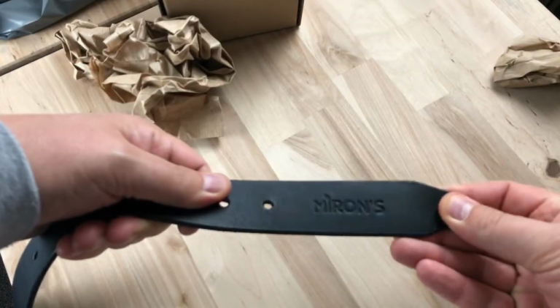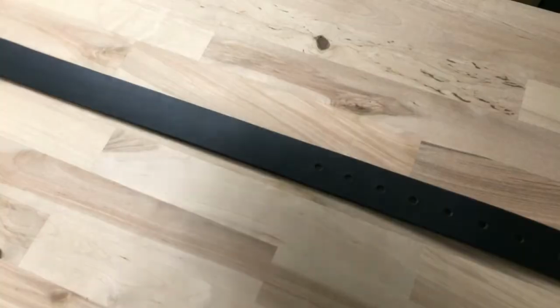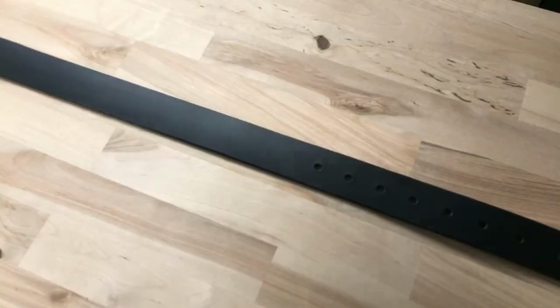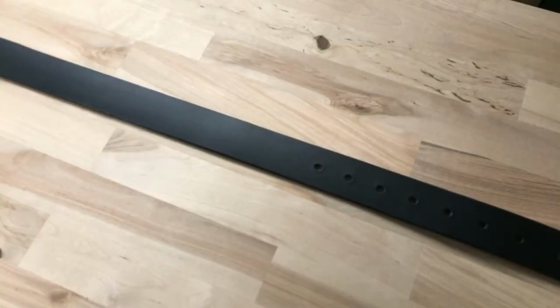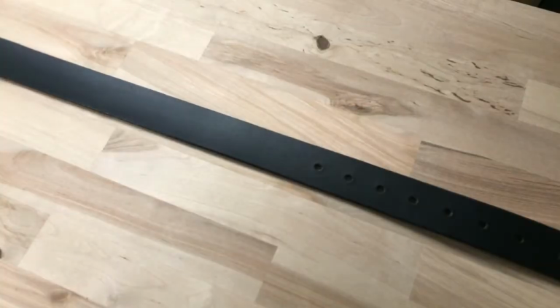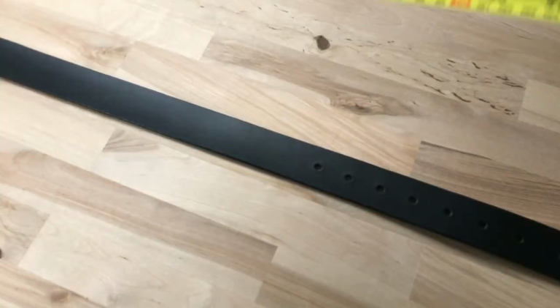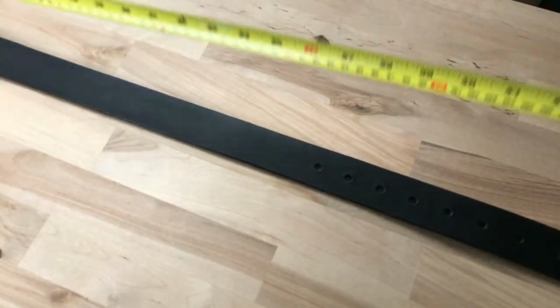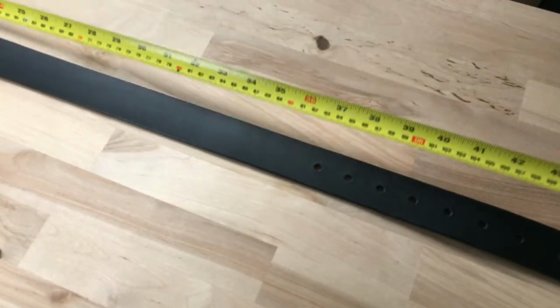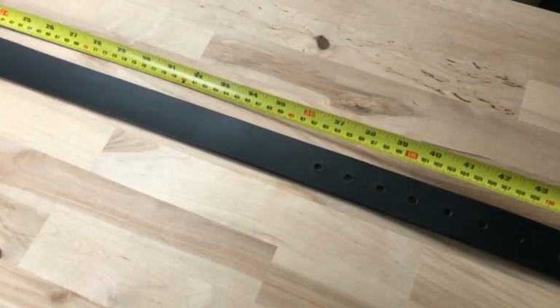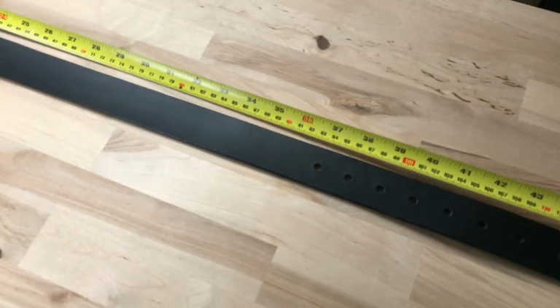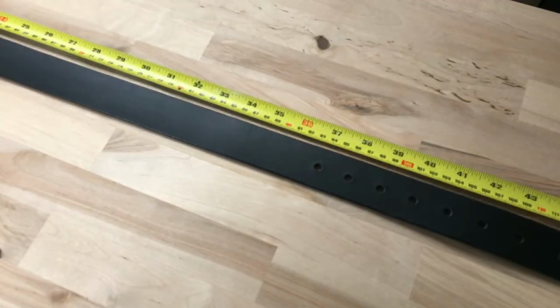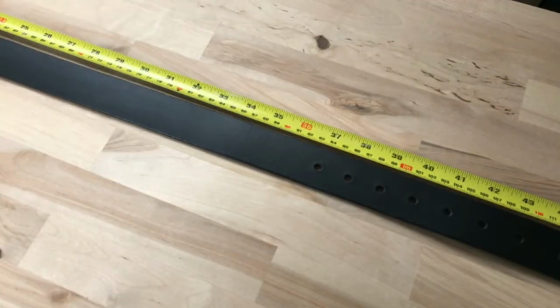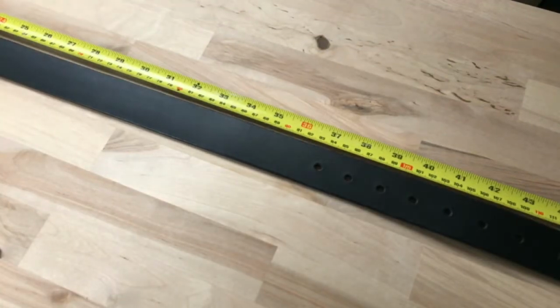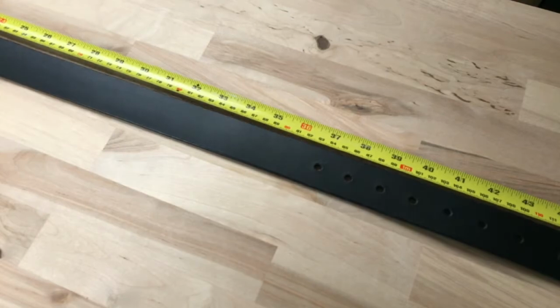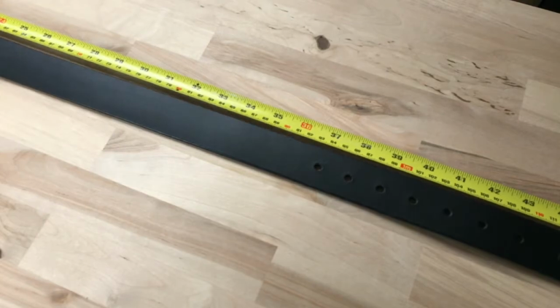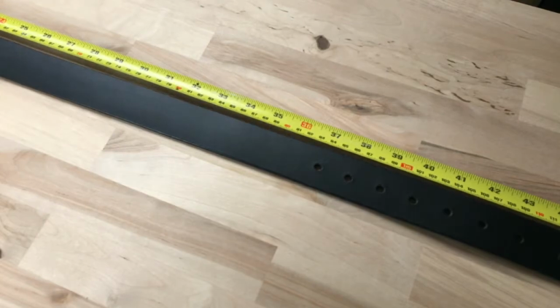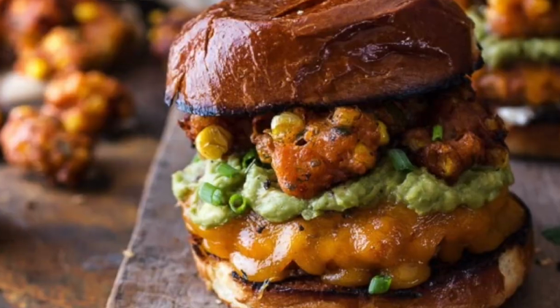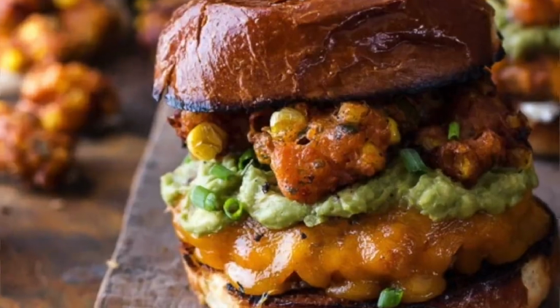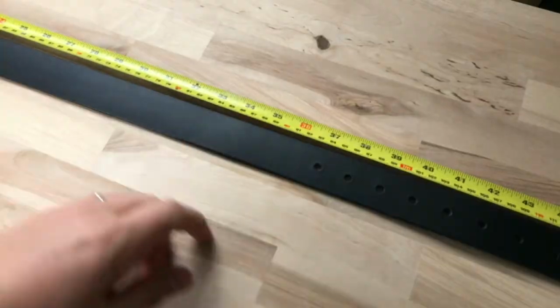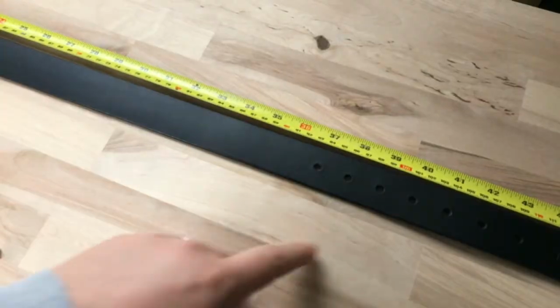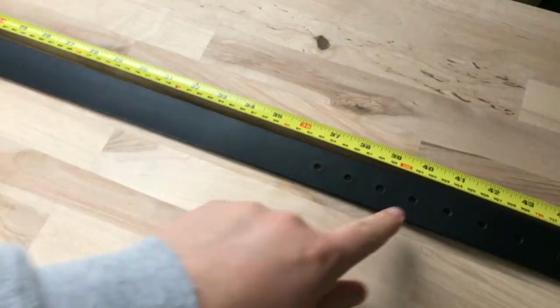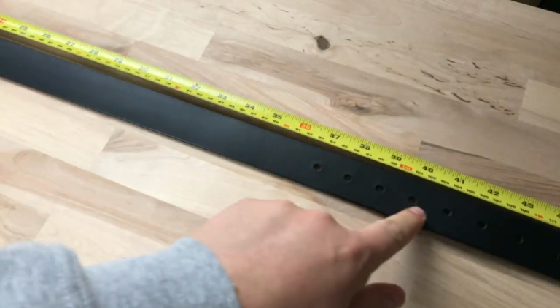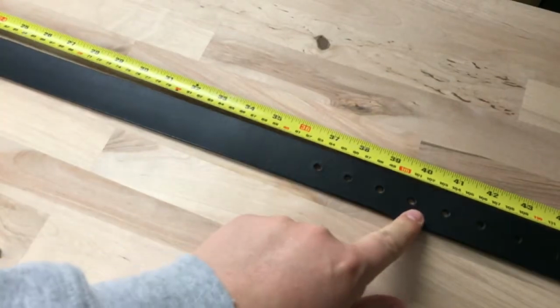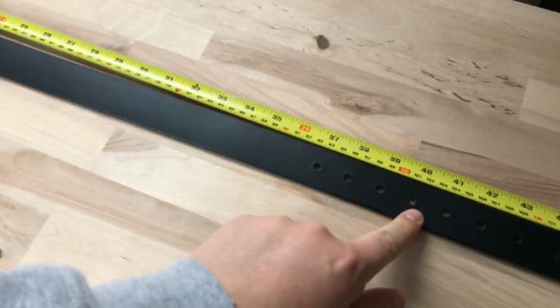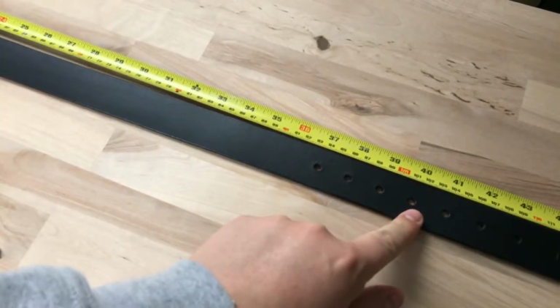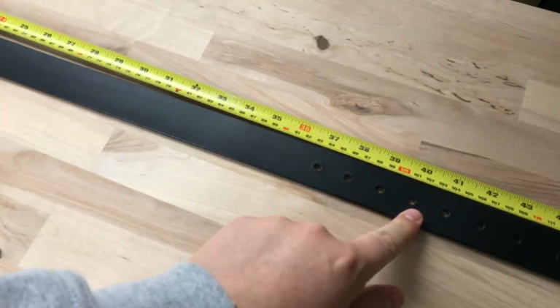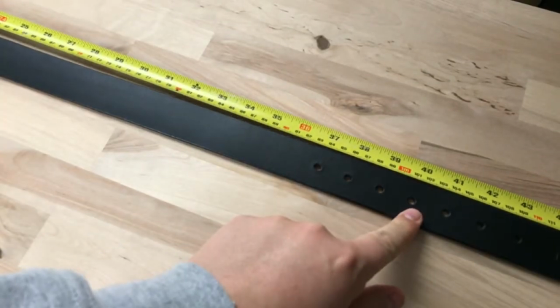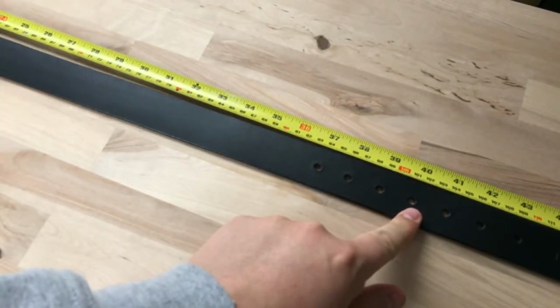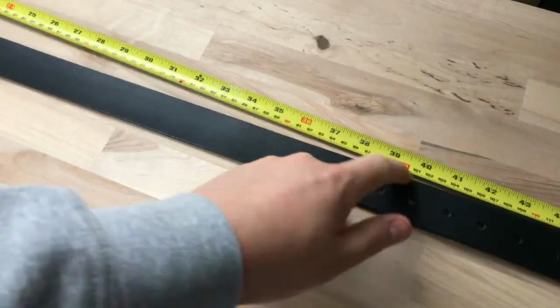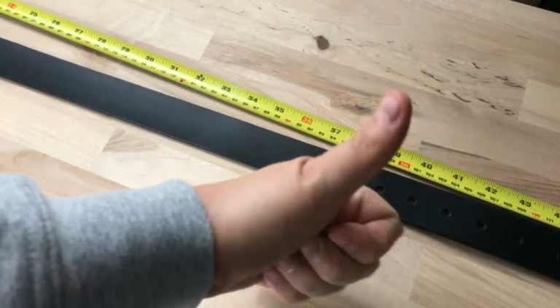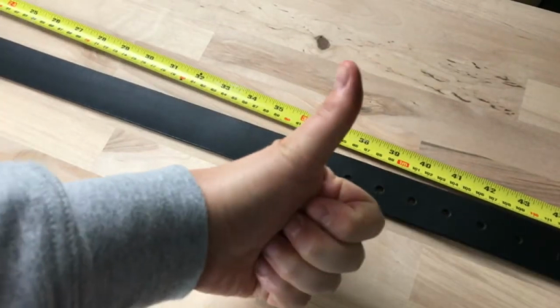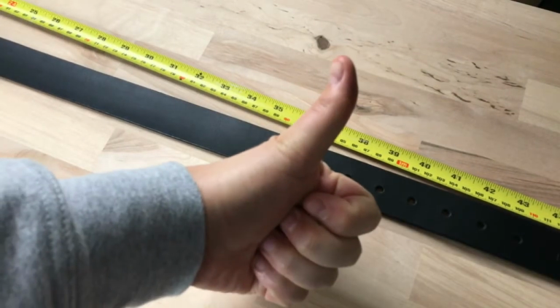I requested a large because reasons, and the length to middle hole matches the size guide.